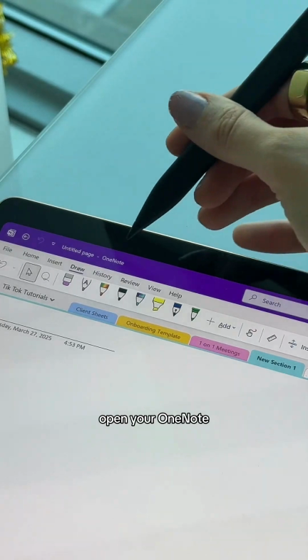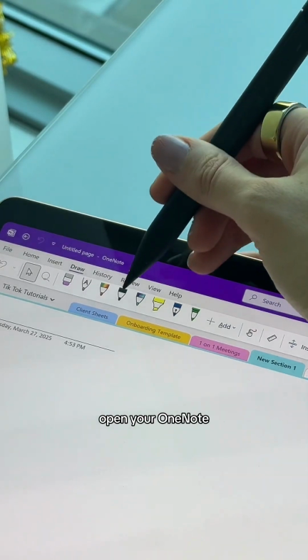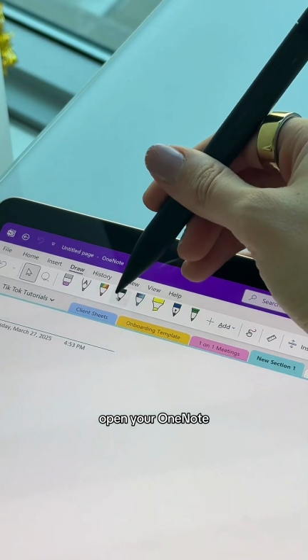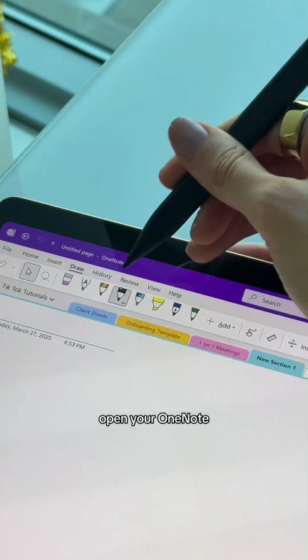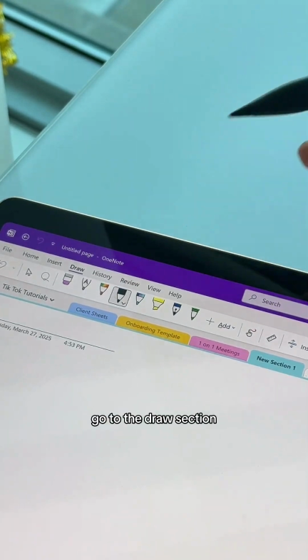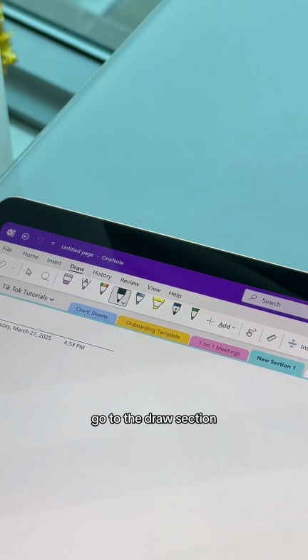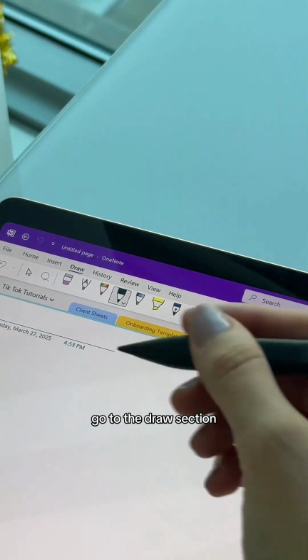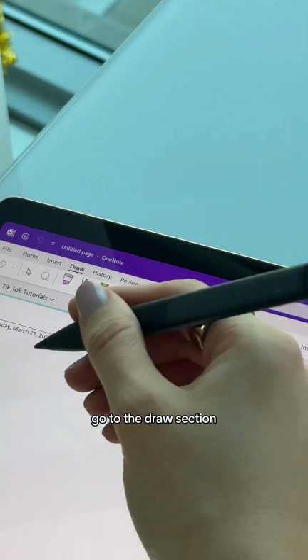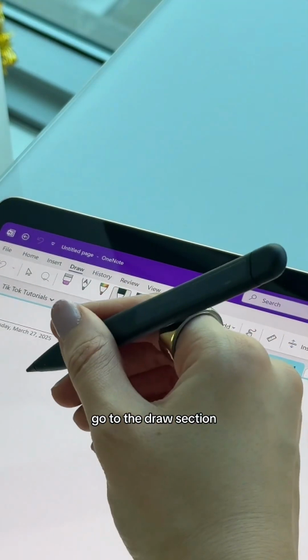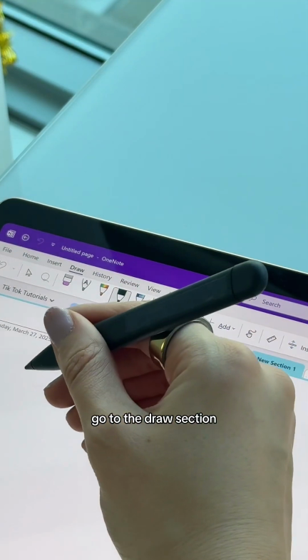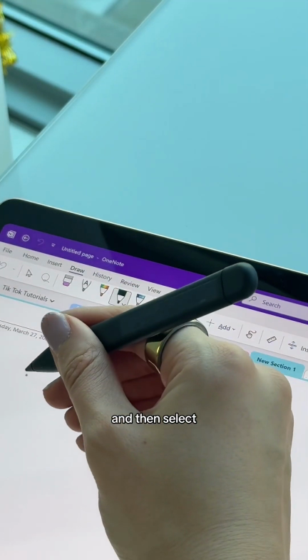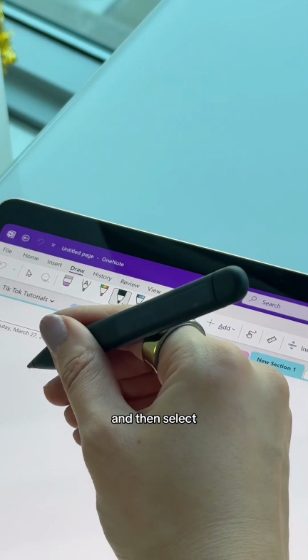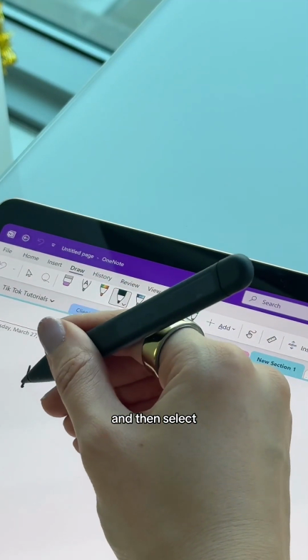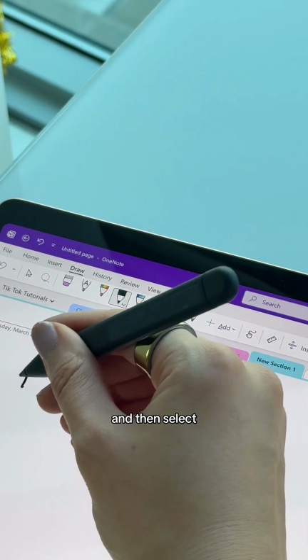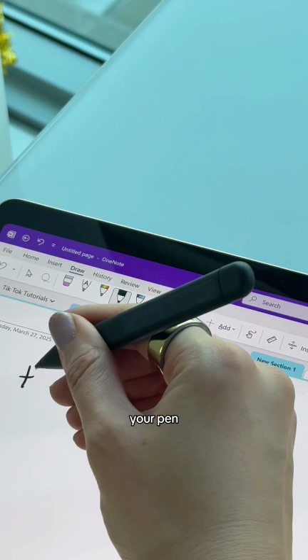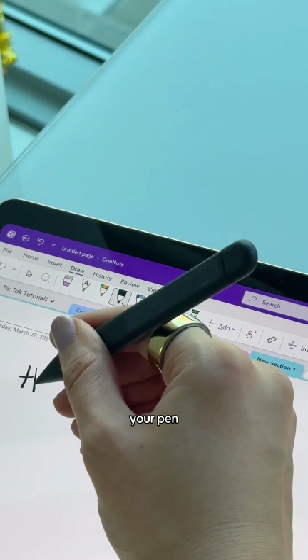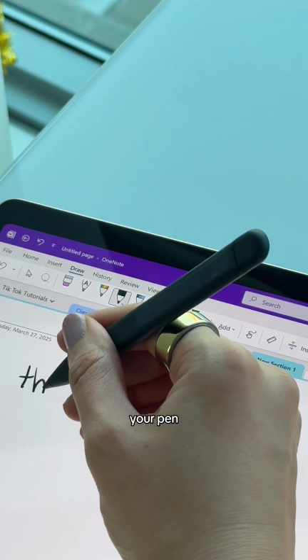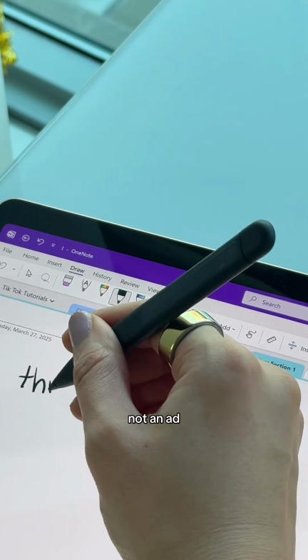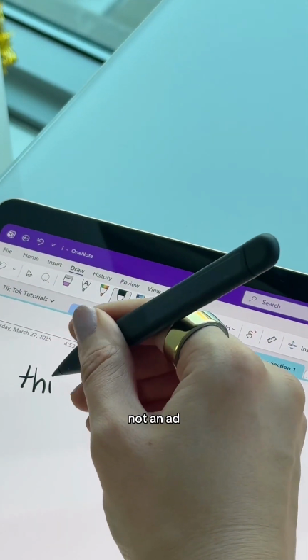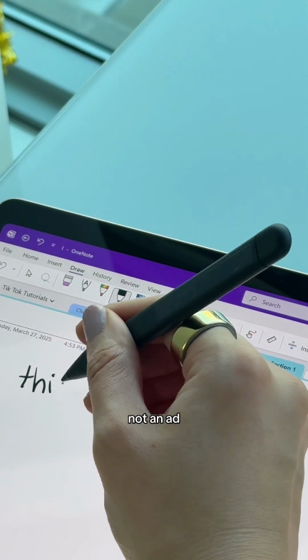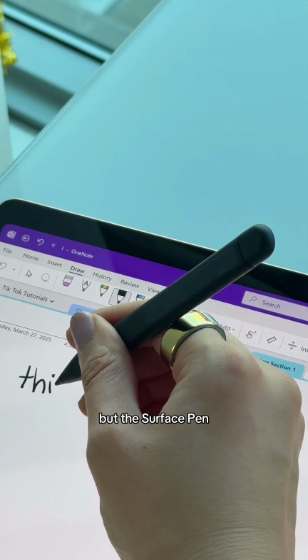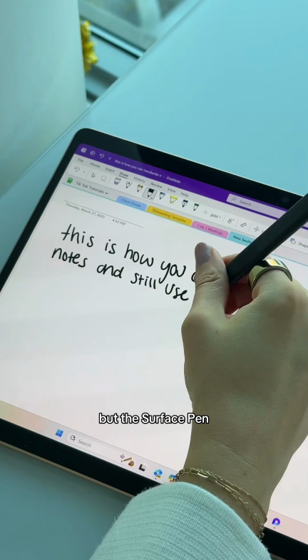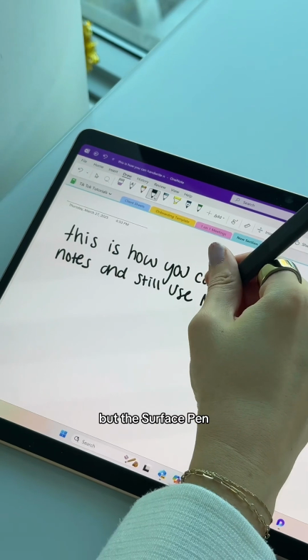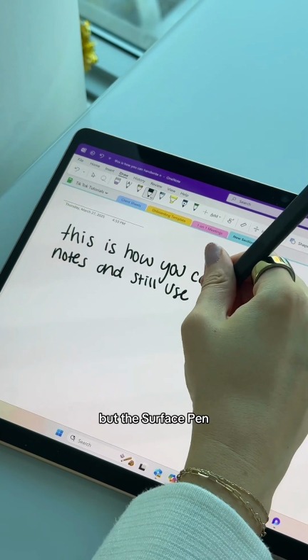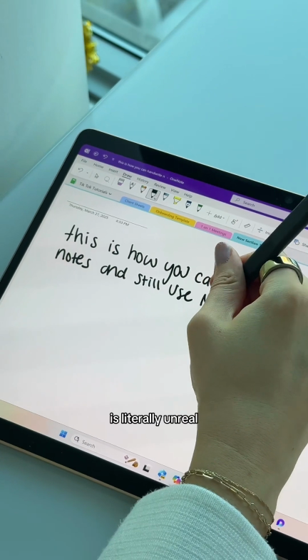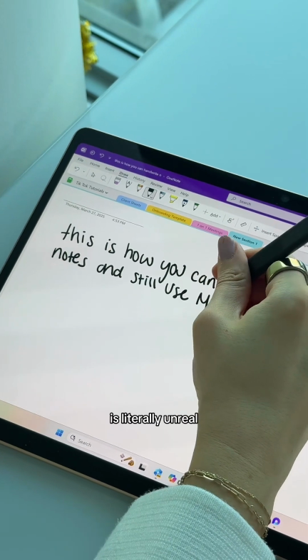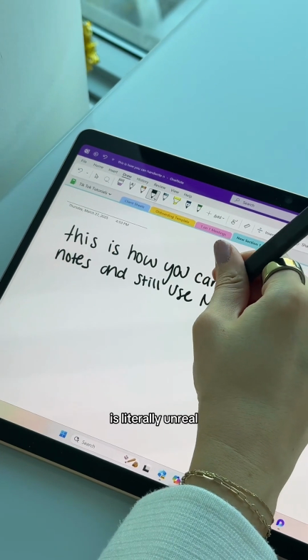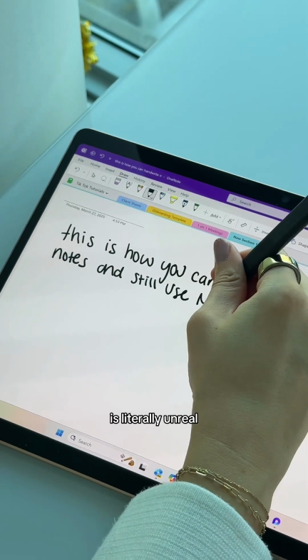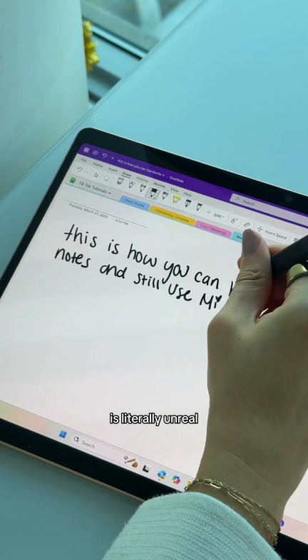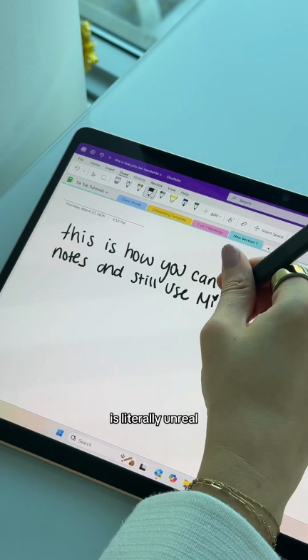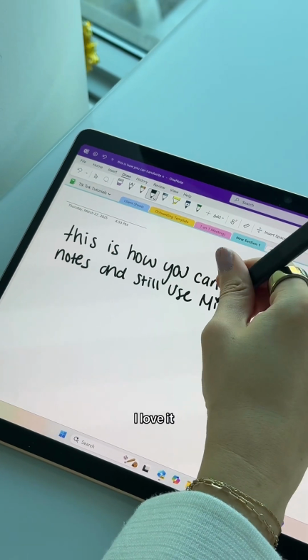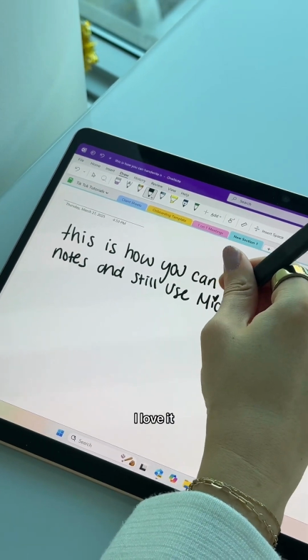Open your OneNote, go to the draw section, and then select your pen. The Surface Pen is literally unreal. I love it.